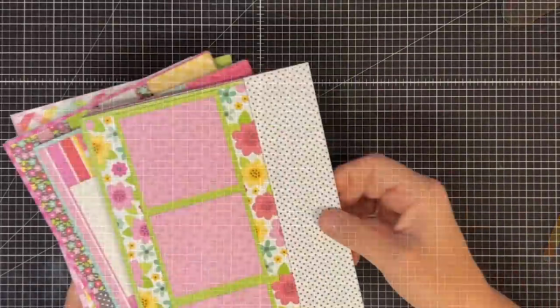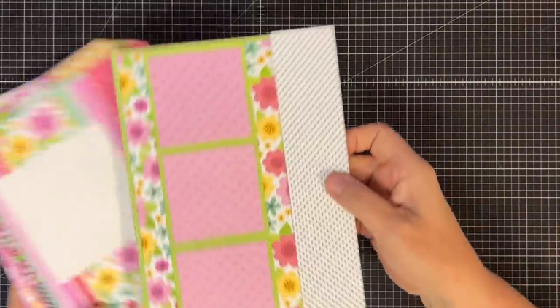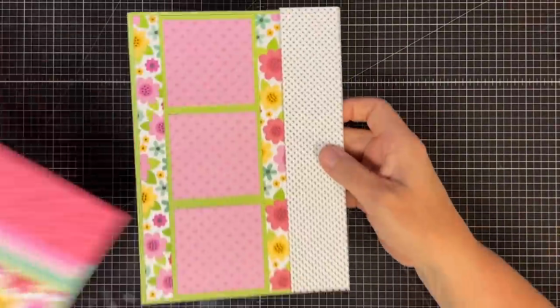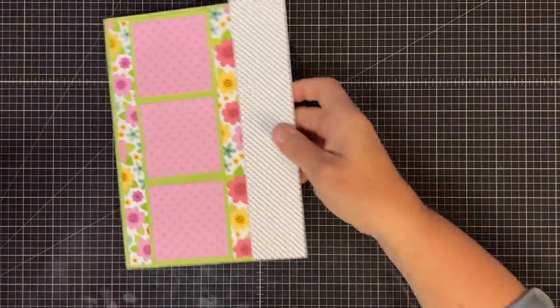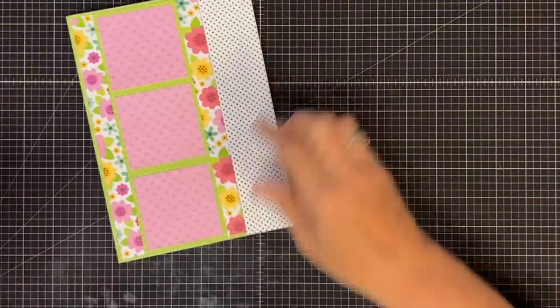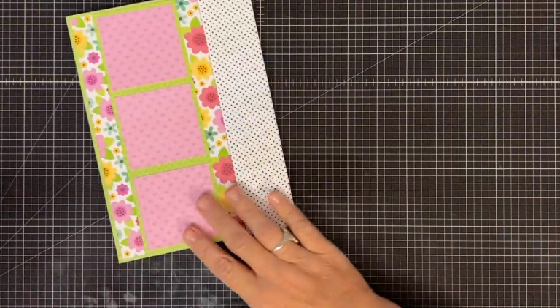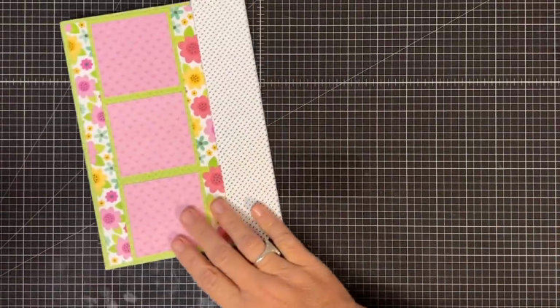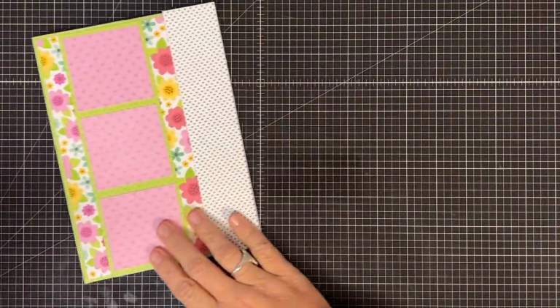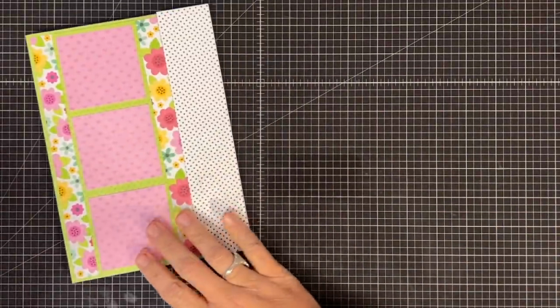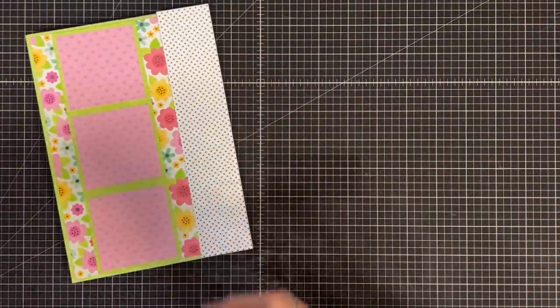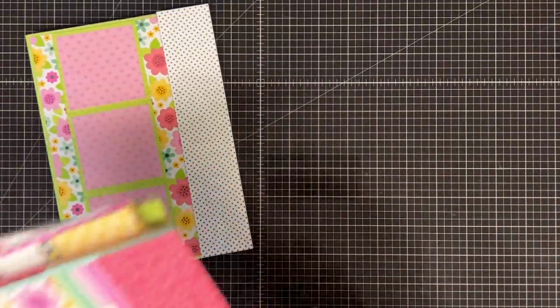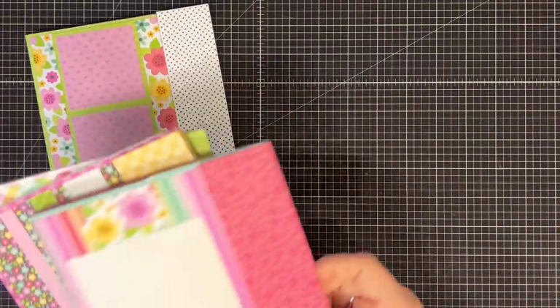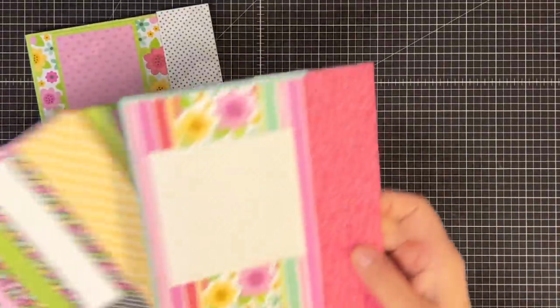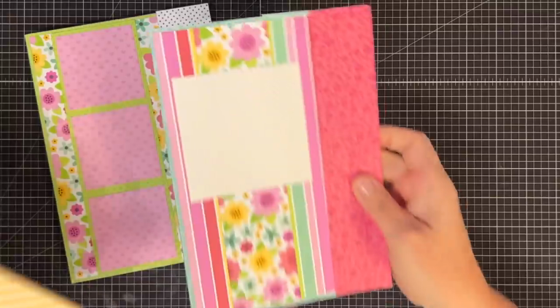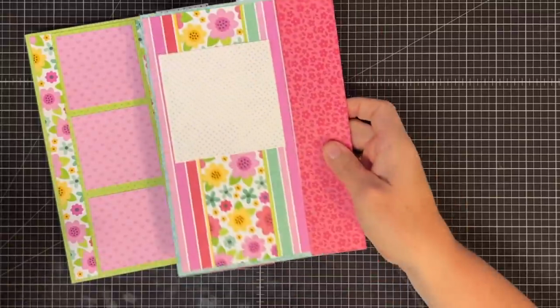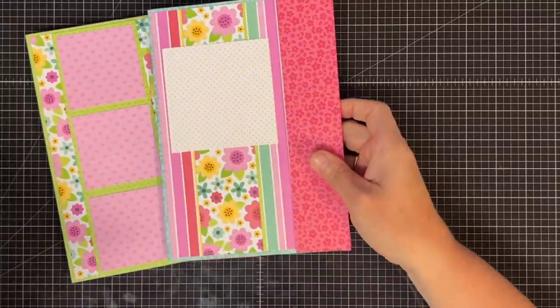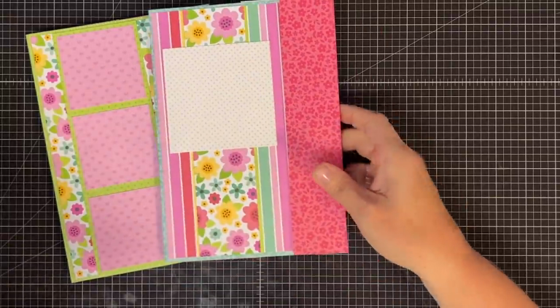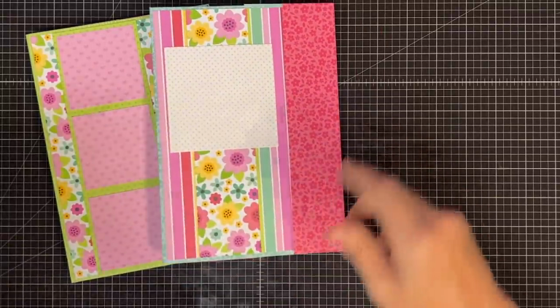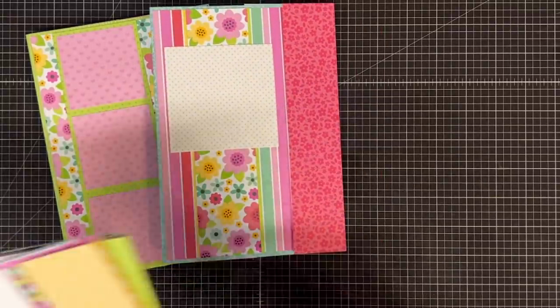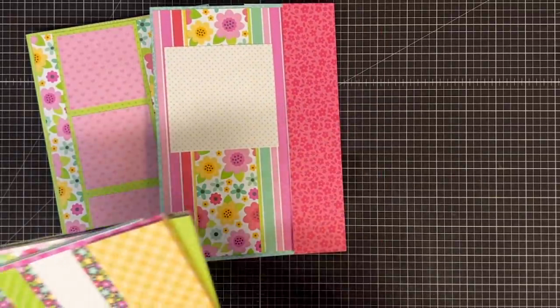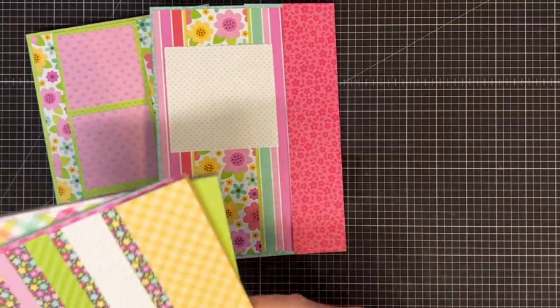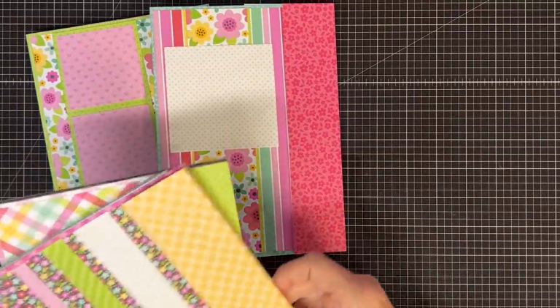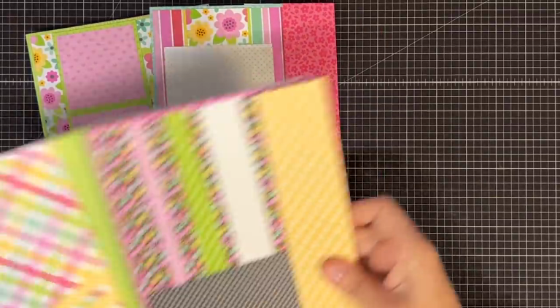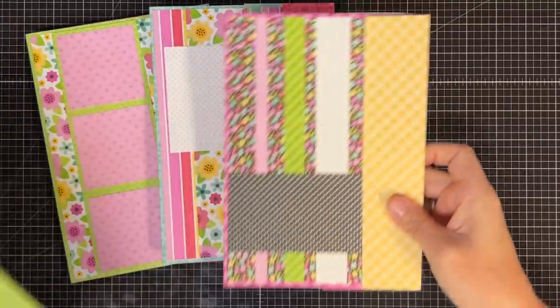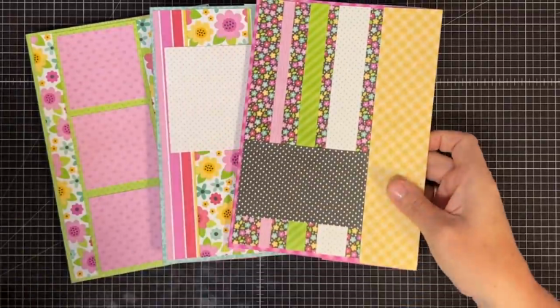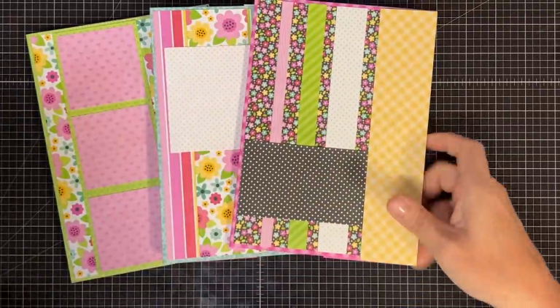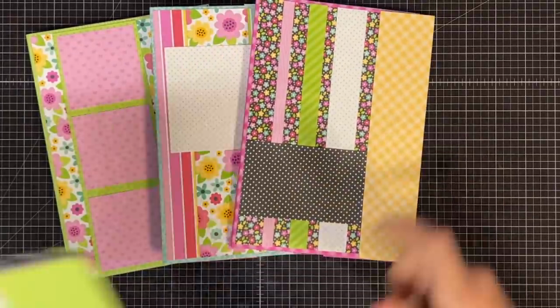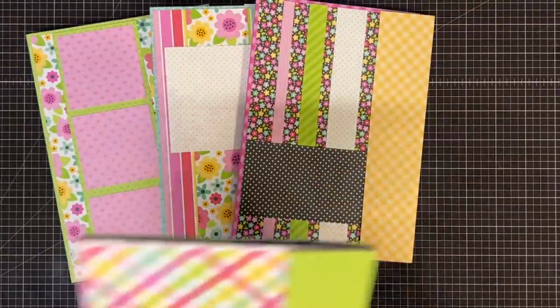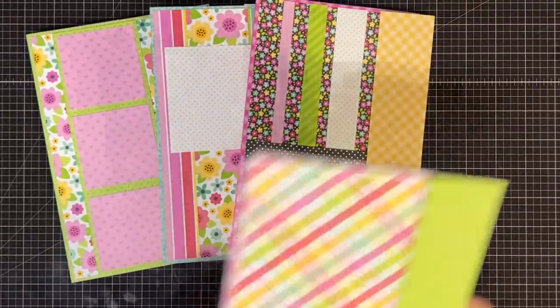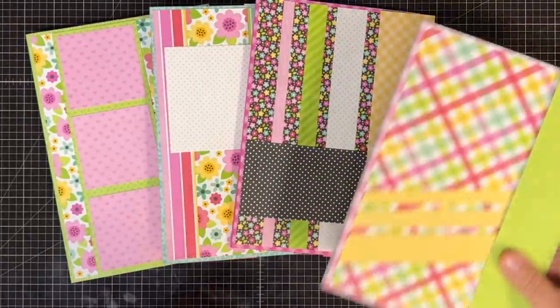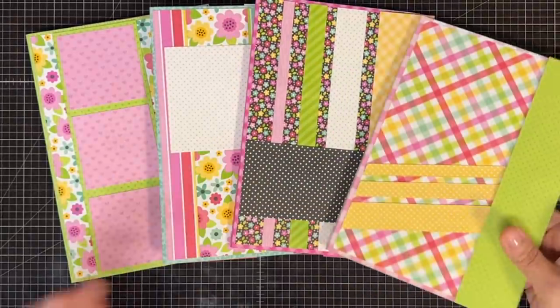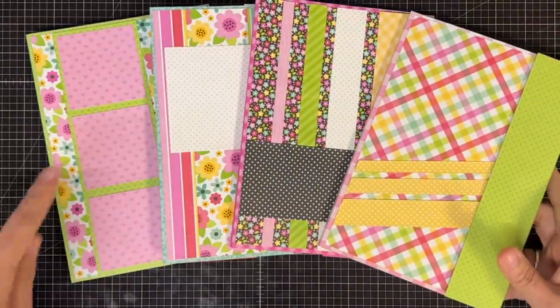So there we go — the beginnings of the fronts of our folios. Tell me in the comments which one is your favorite.